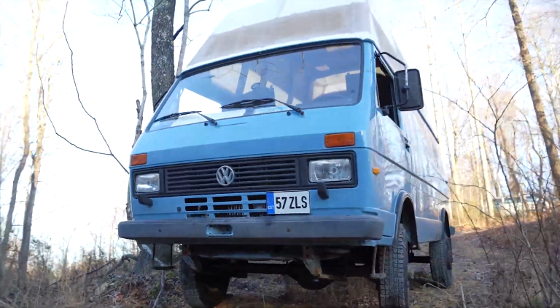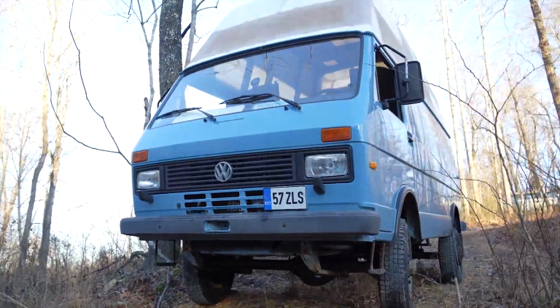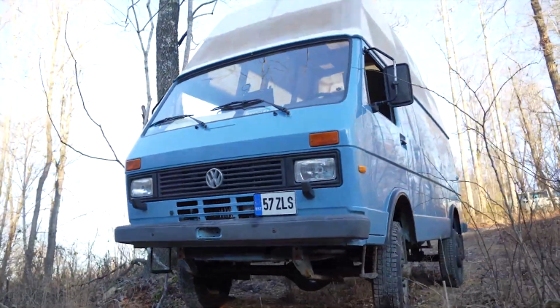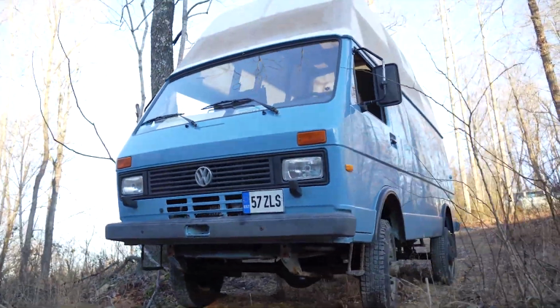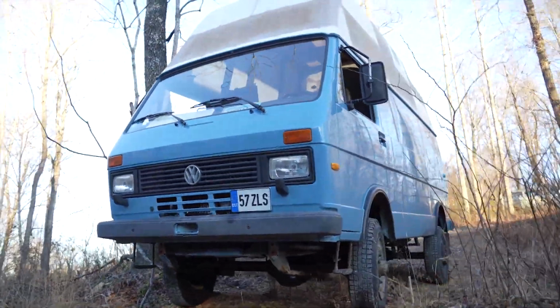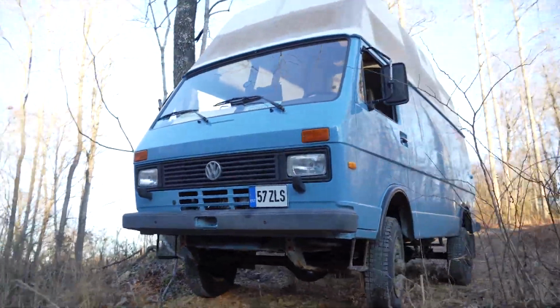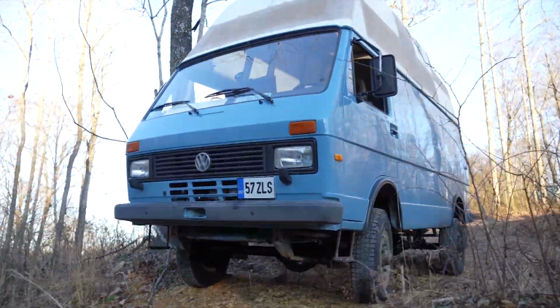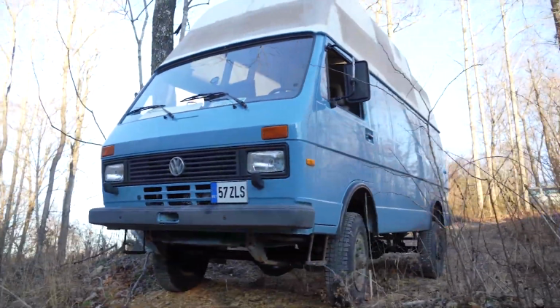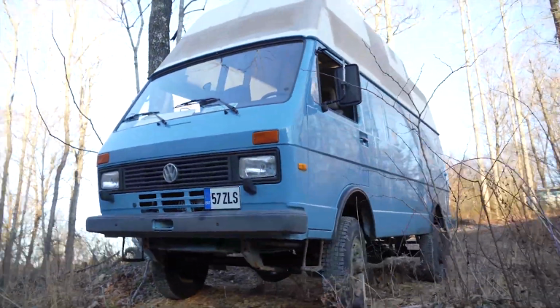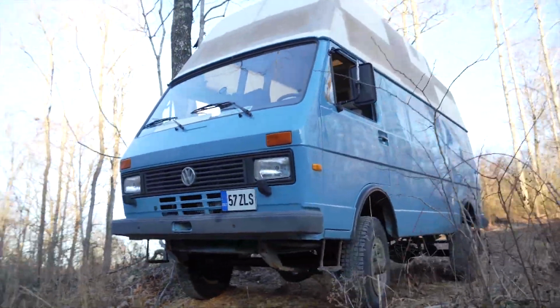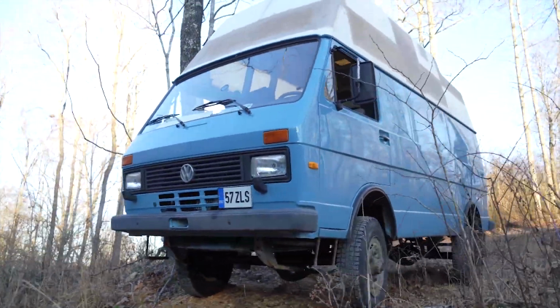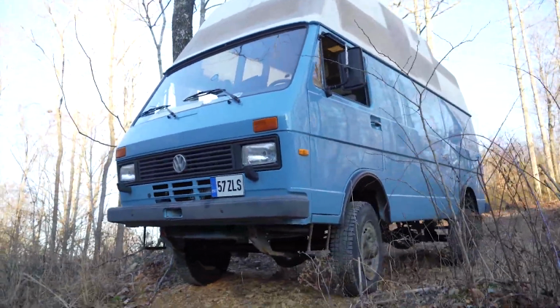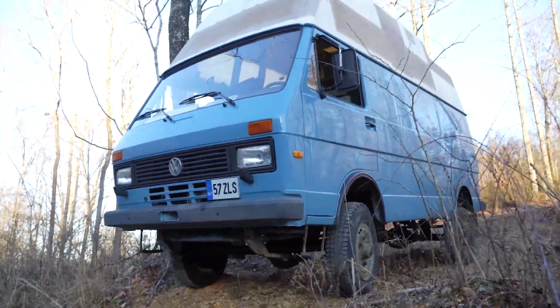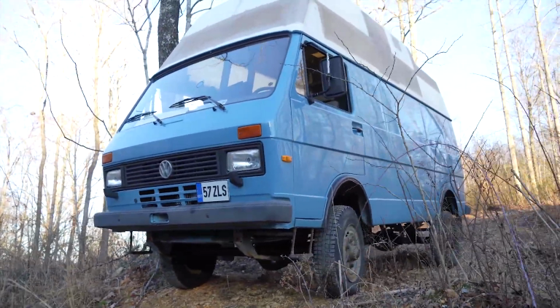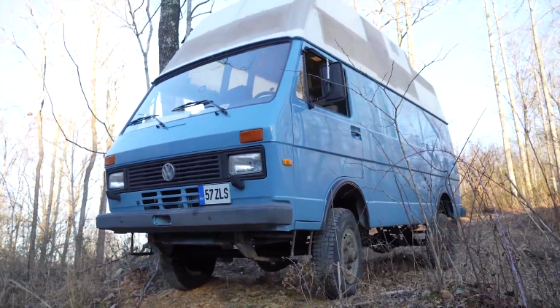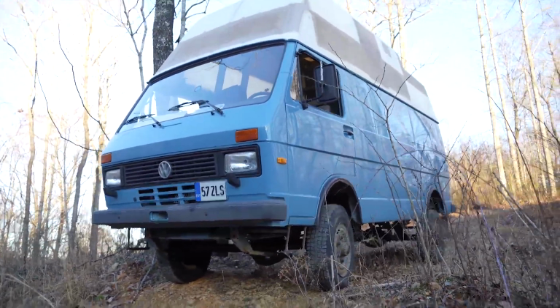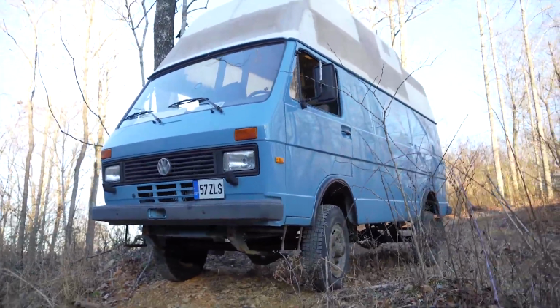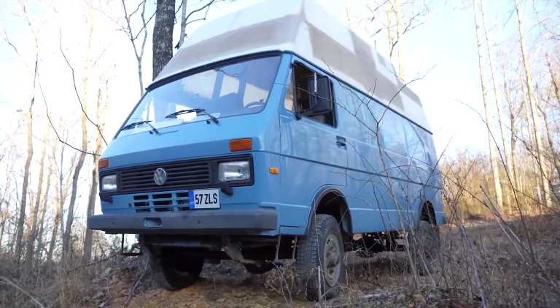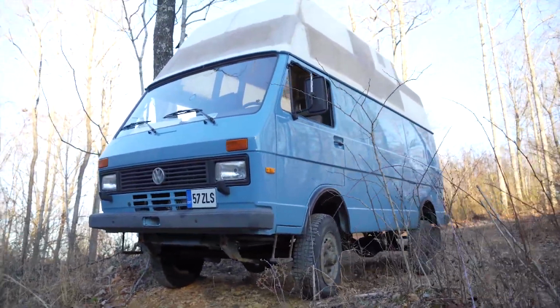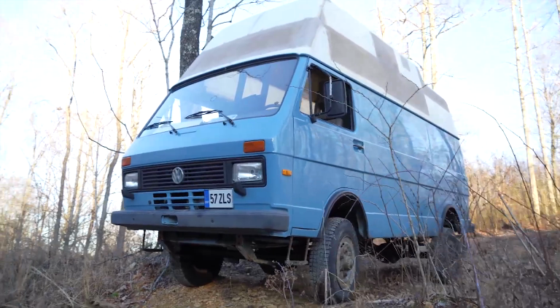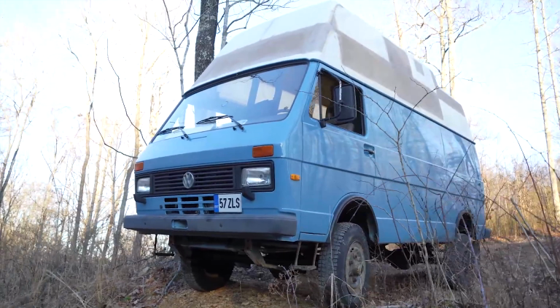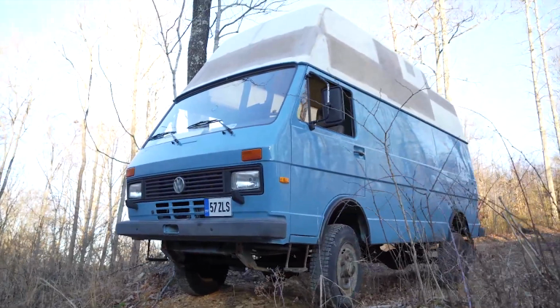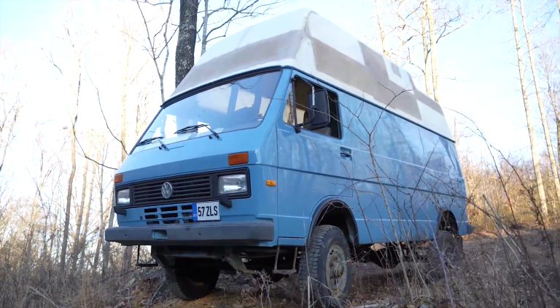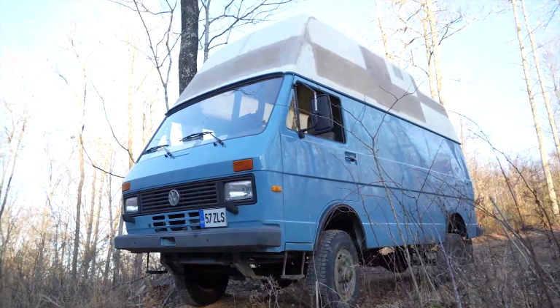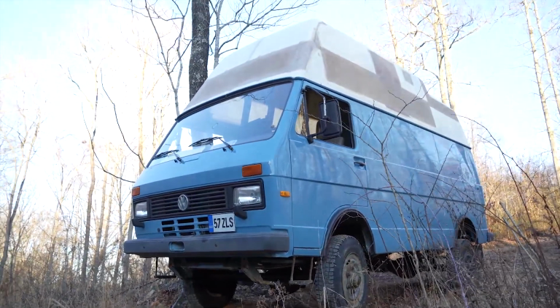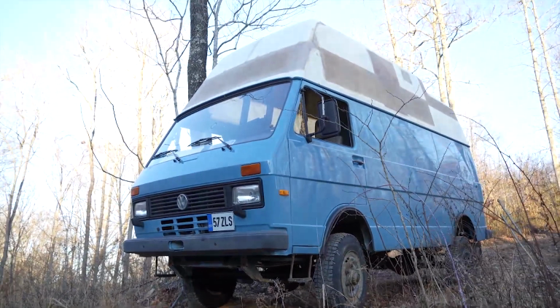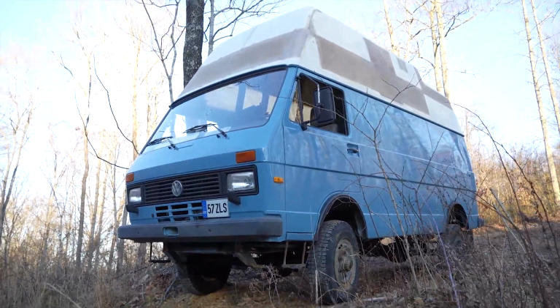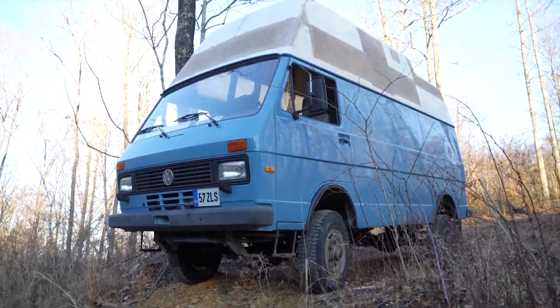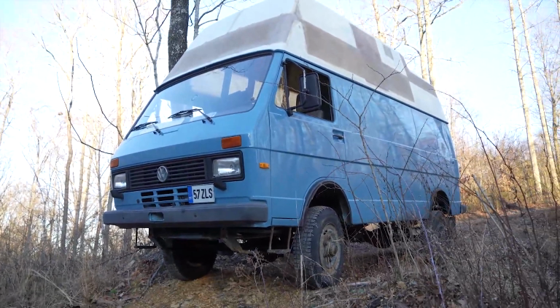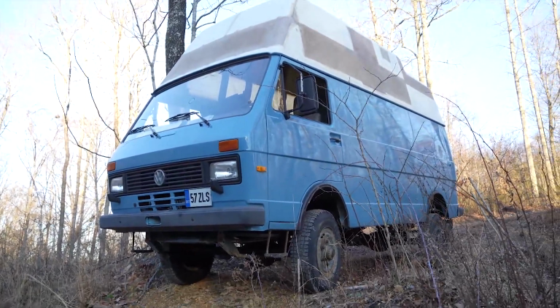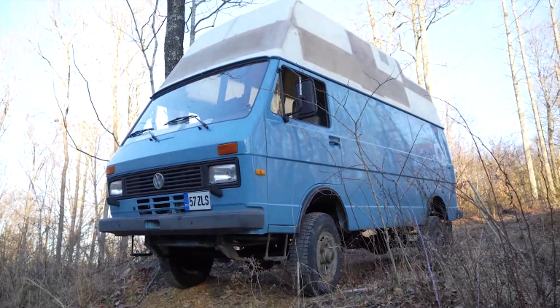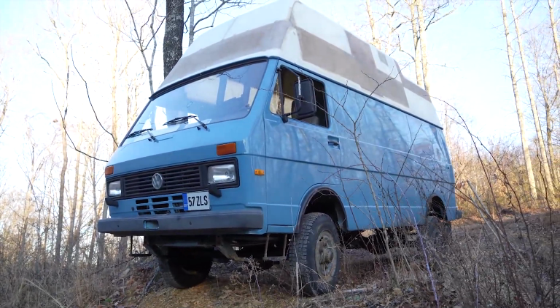First time driving it — it's very exciting. Let's go for a spin.